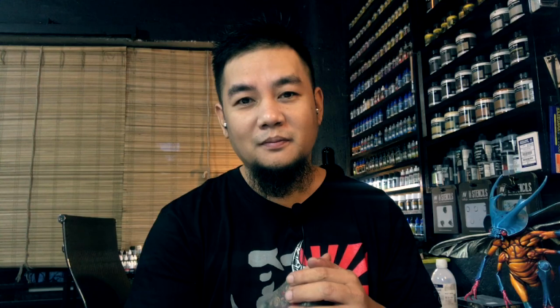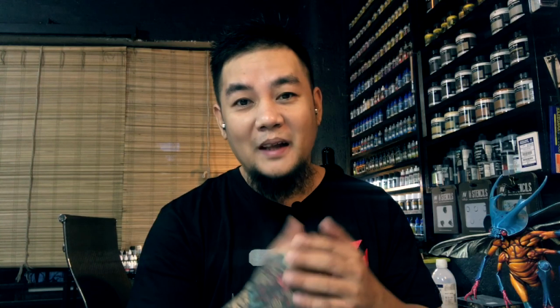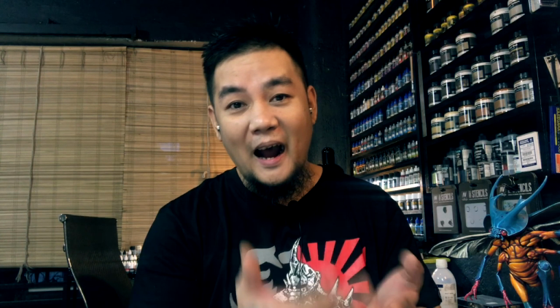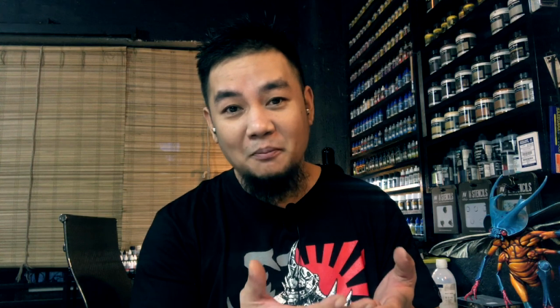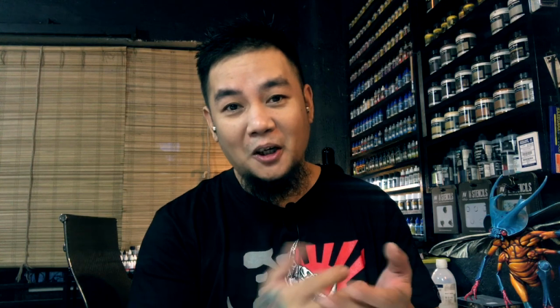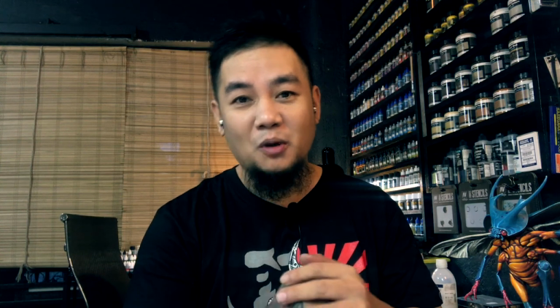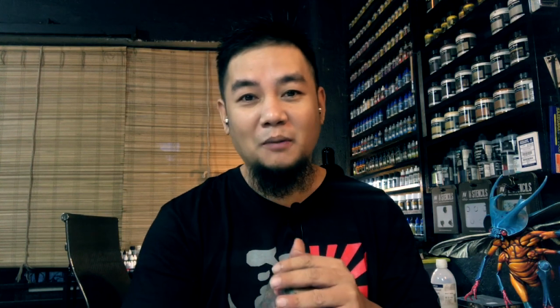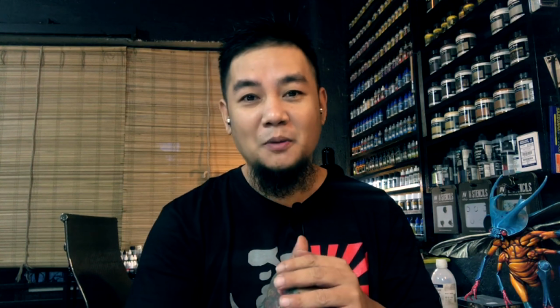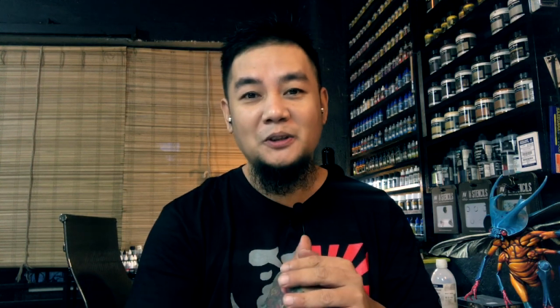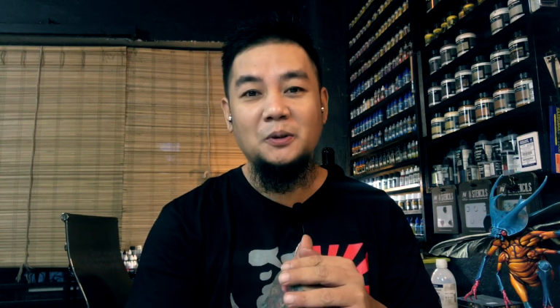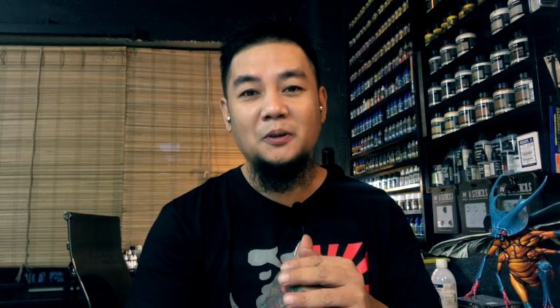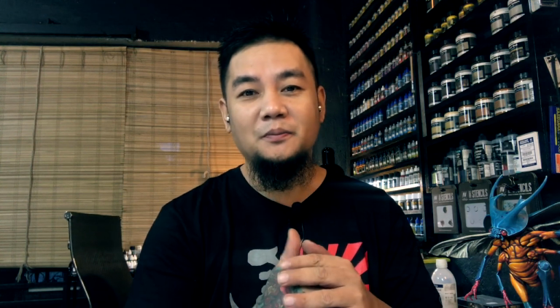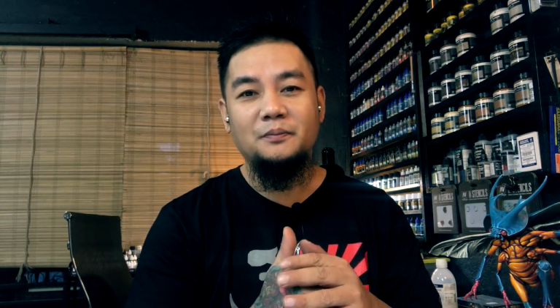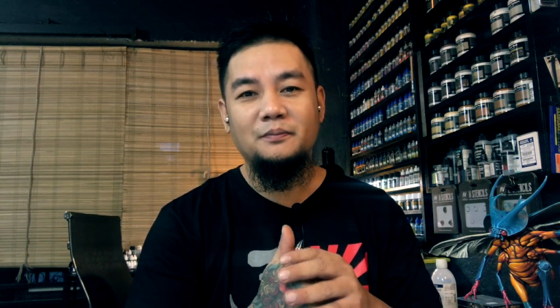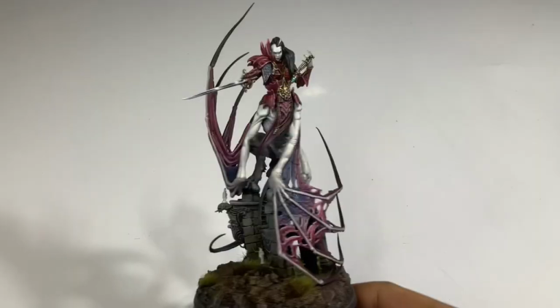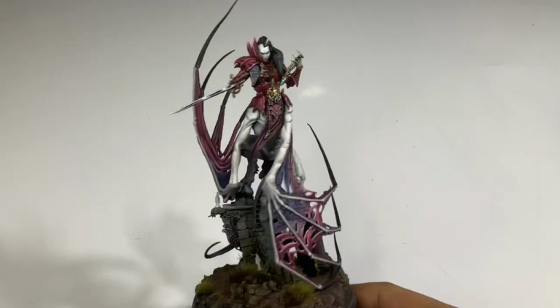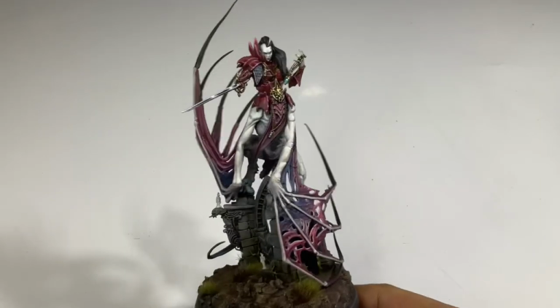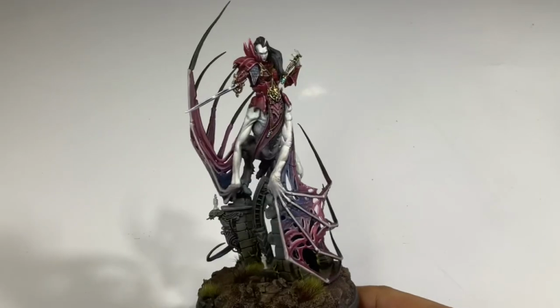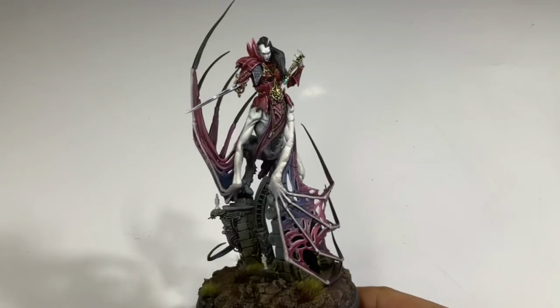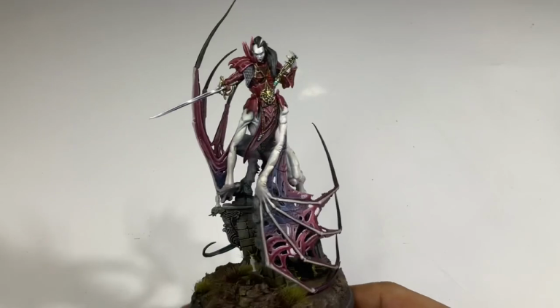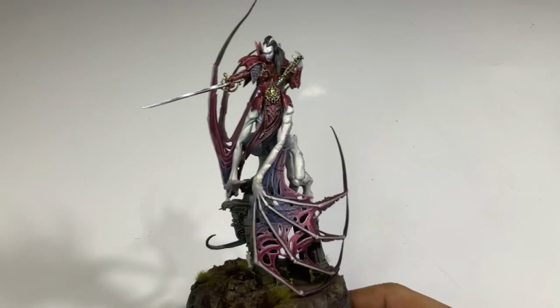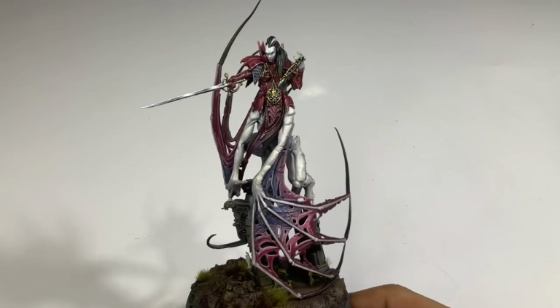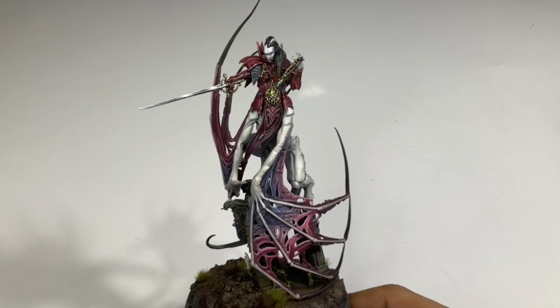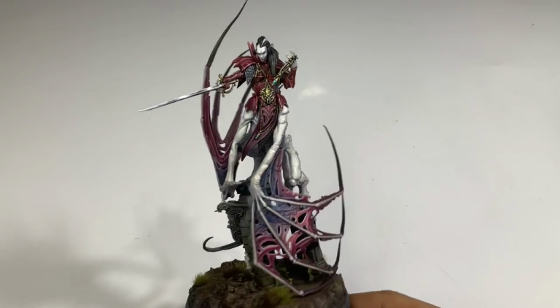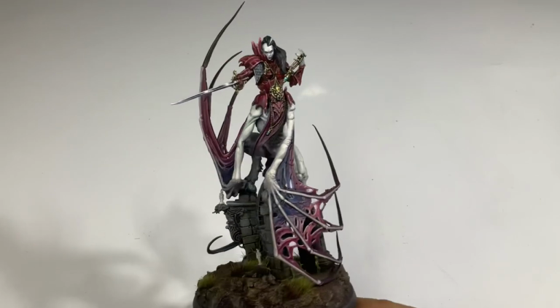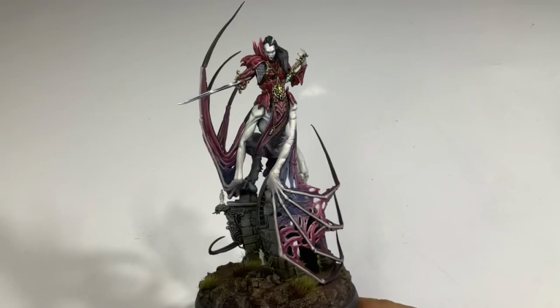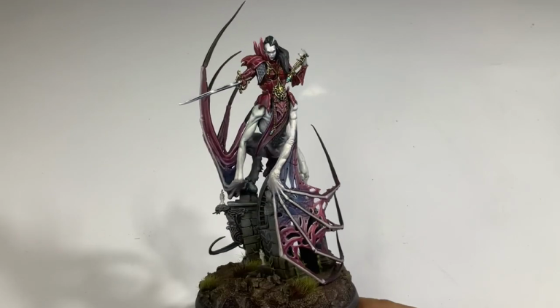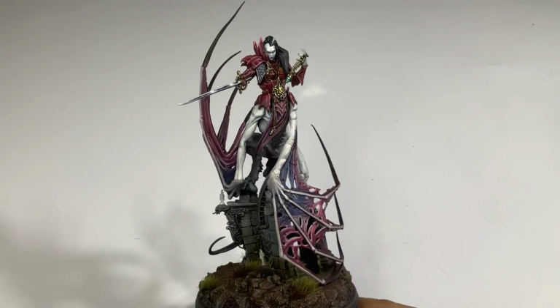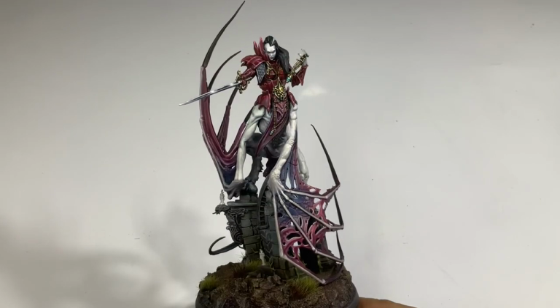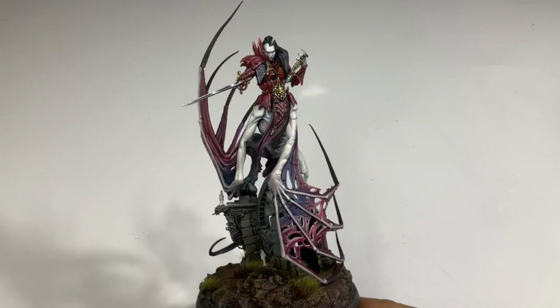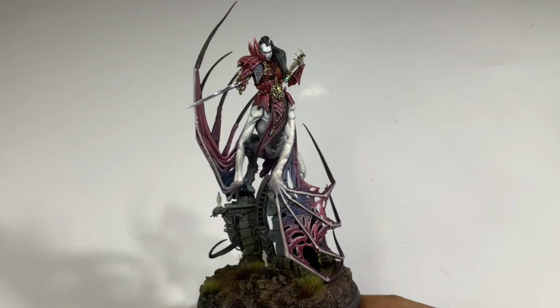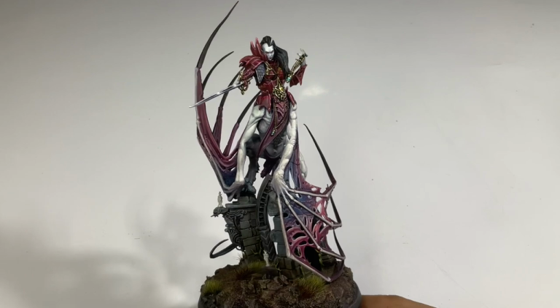Hi, I'm Don. Welcome to my studio. Today we're painting last-minute OSL.